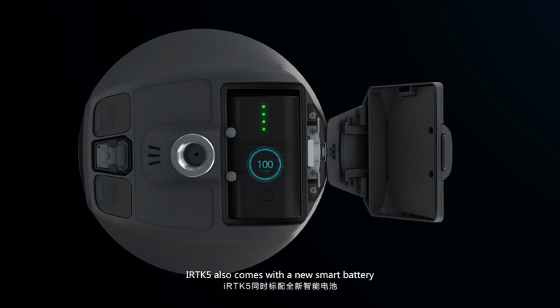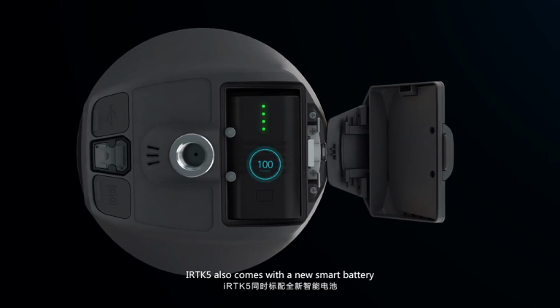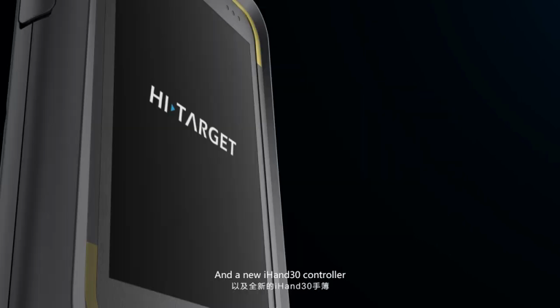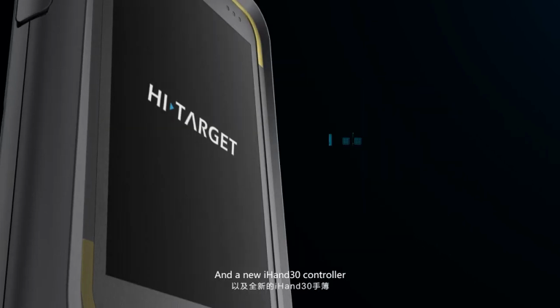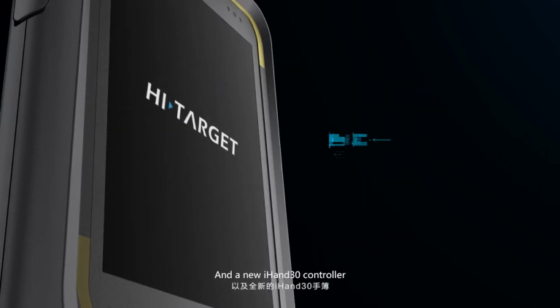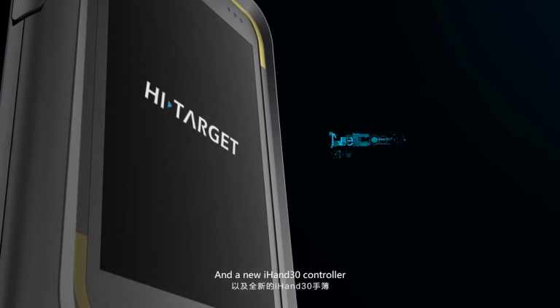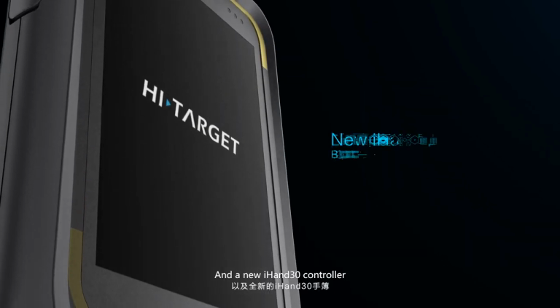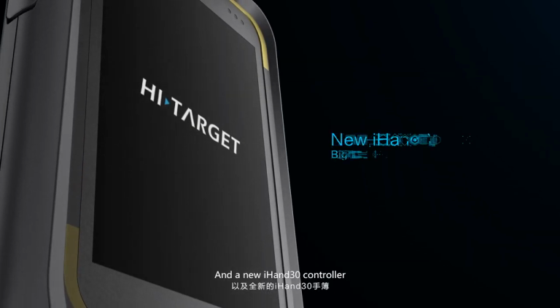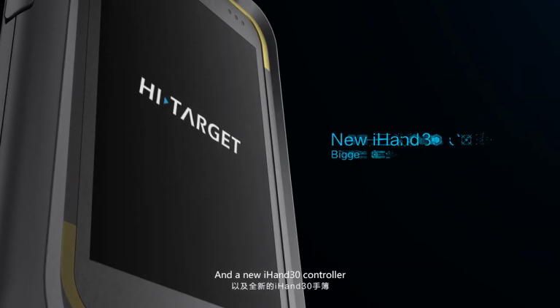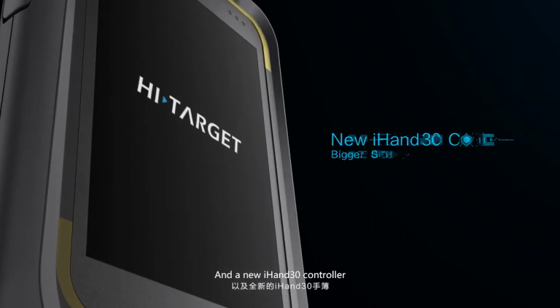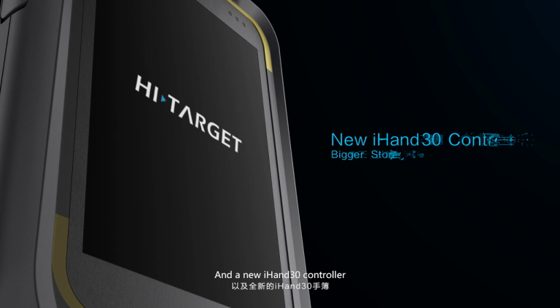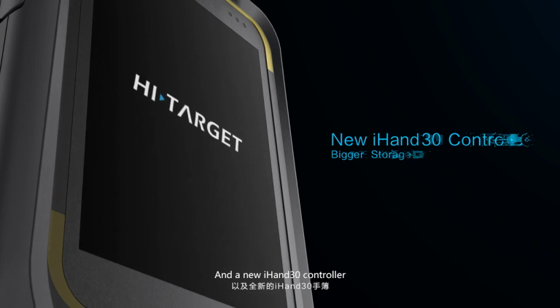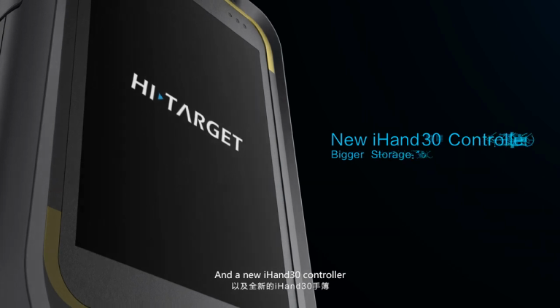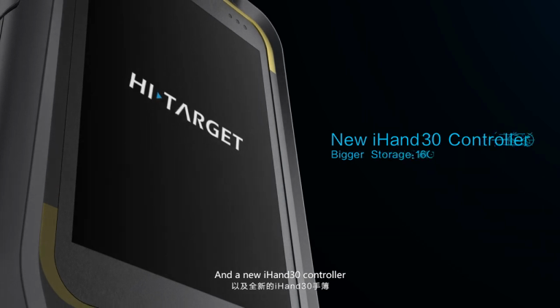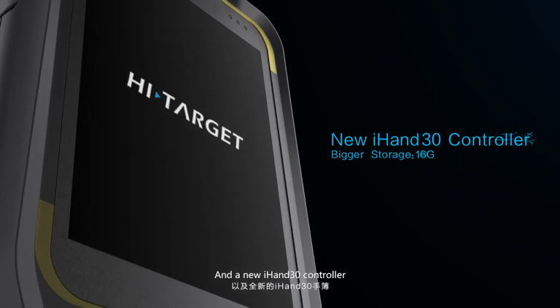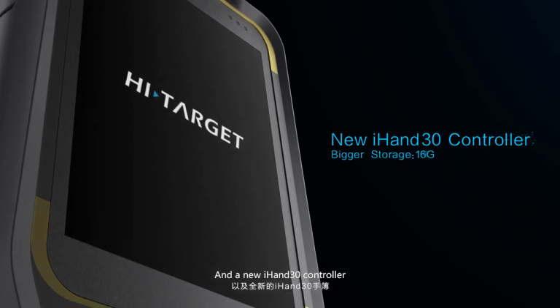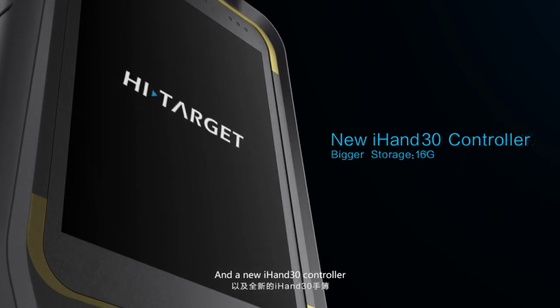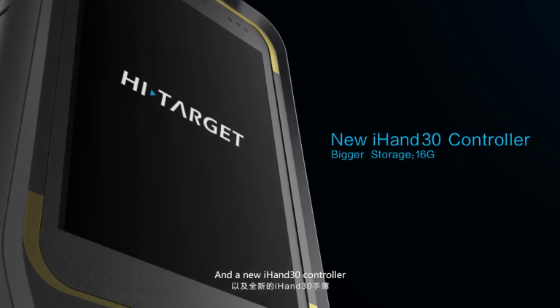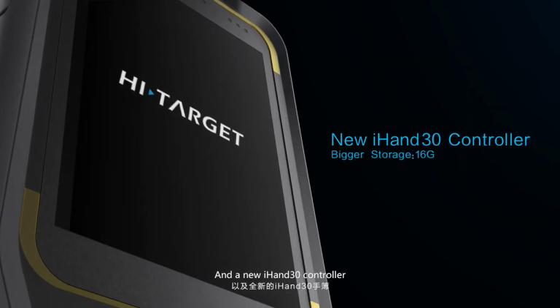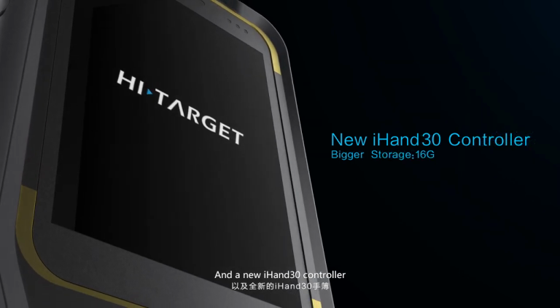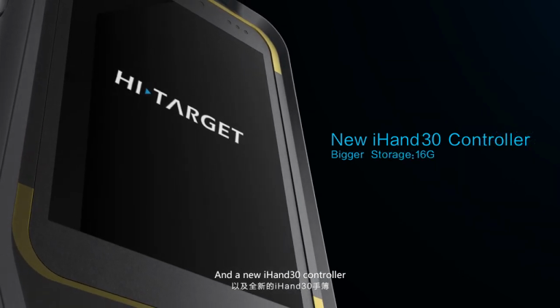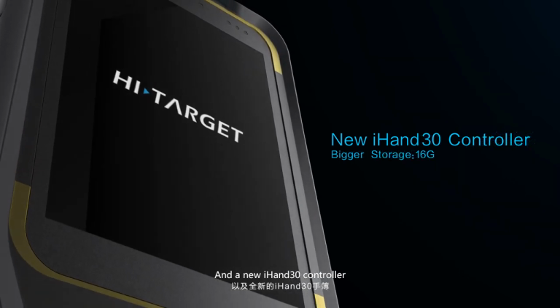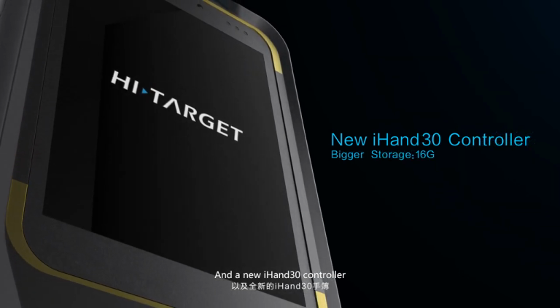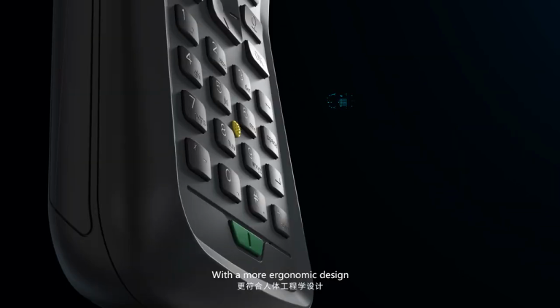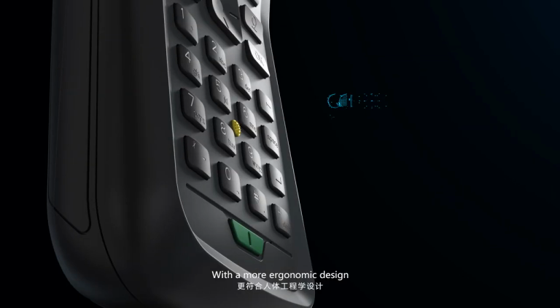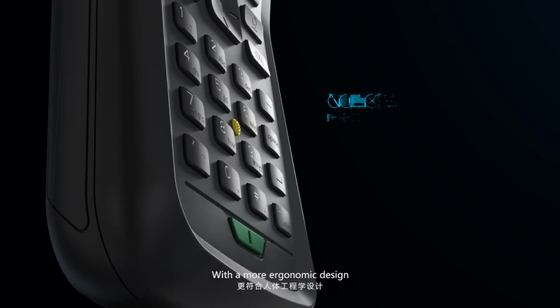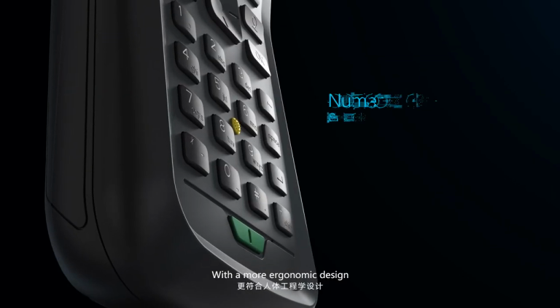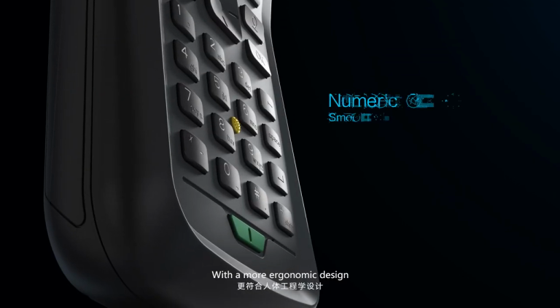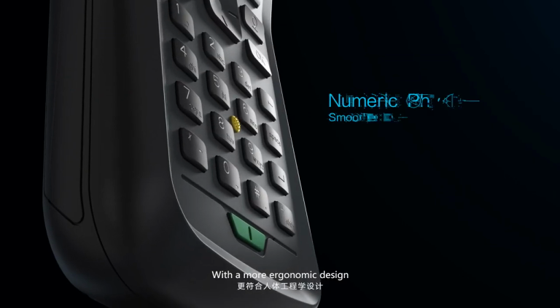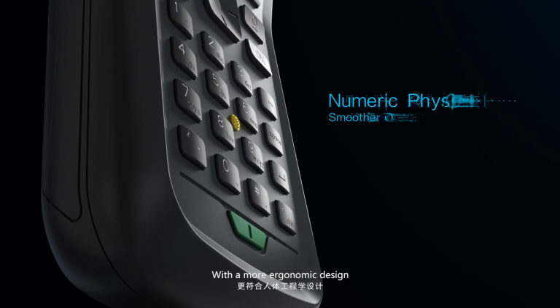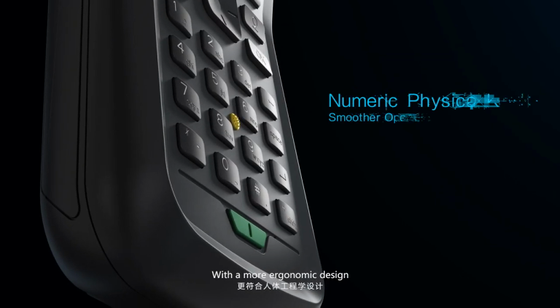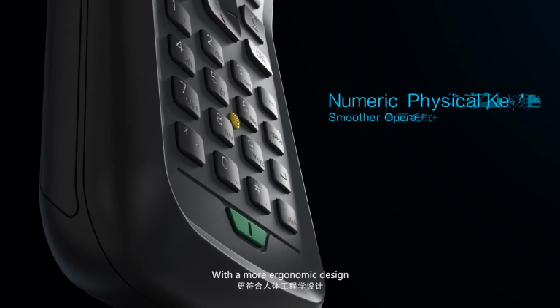The iRTK5 also comes with a new smart battery and a new iHAND30 controller featuring a more ergonomic design.